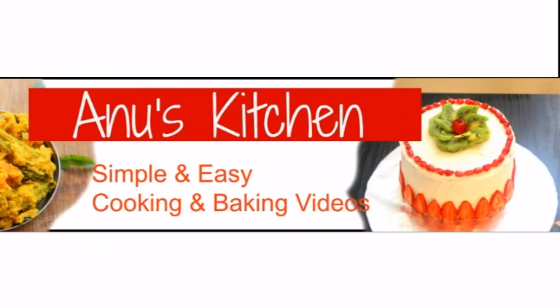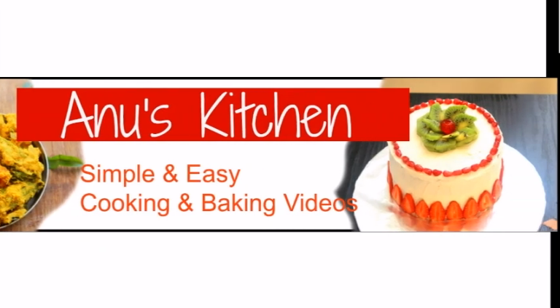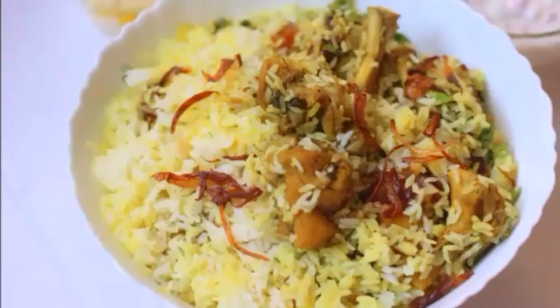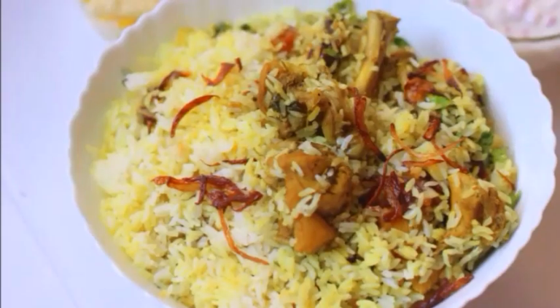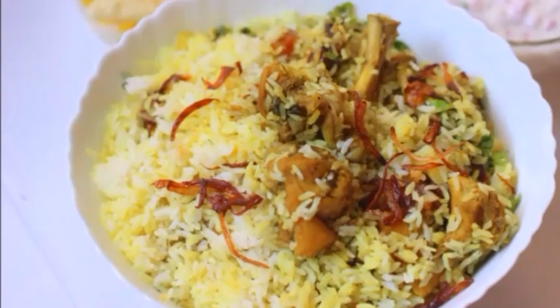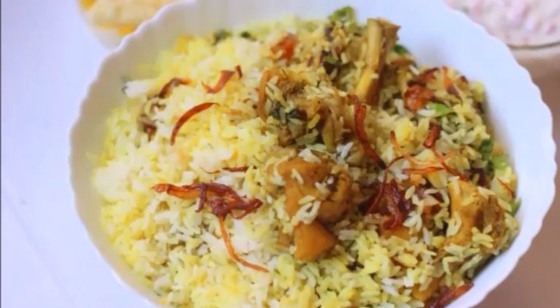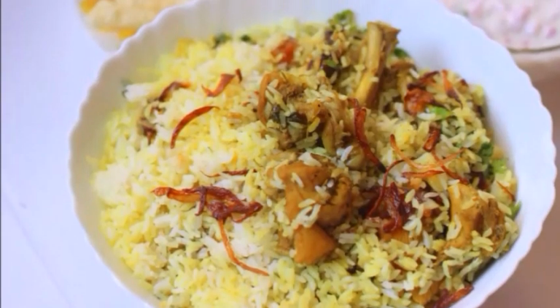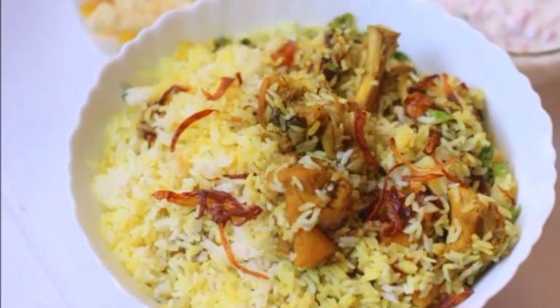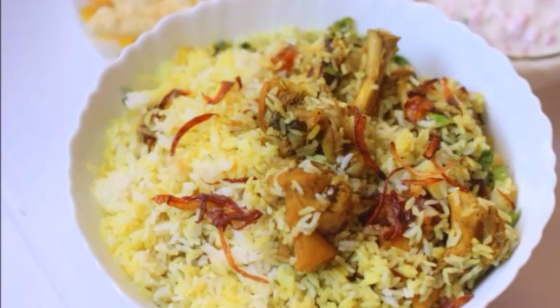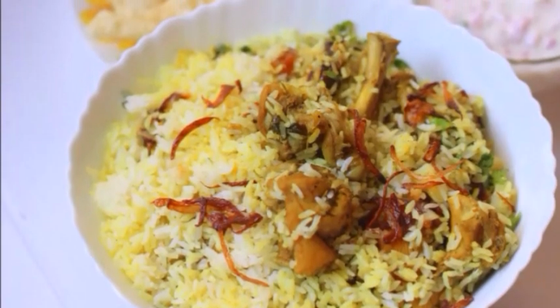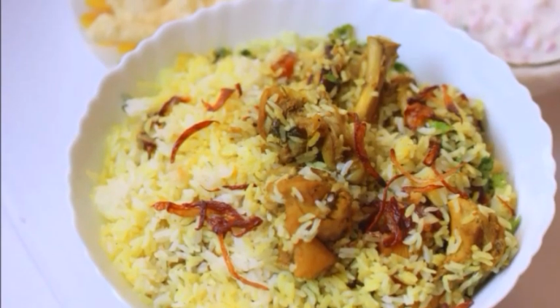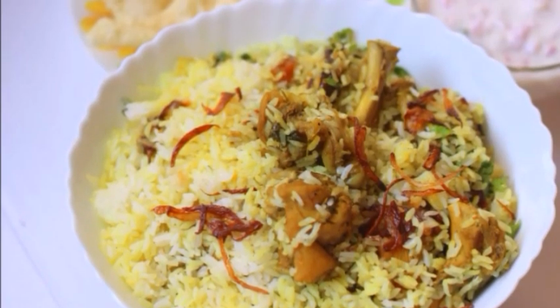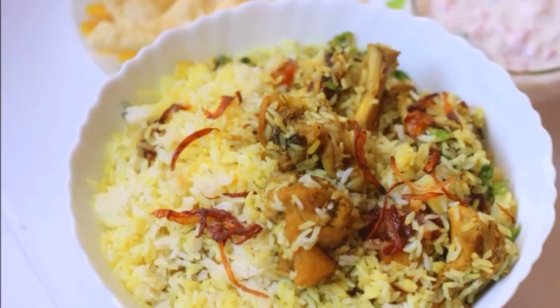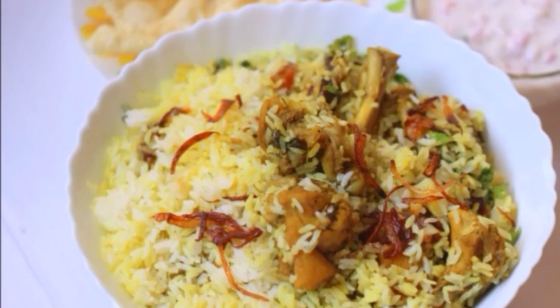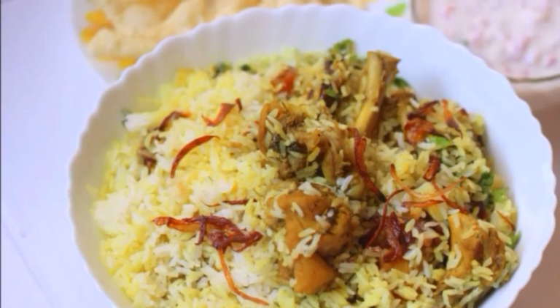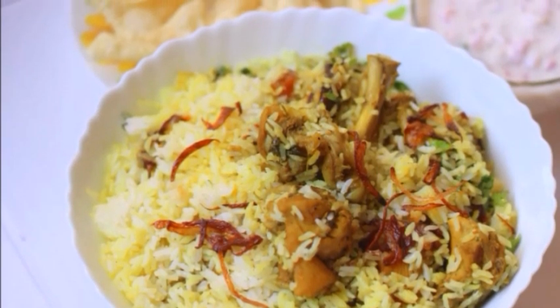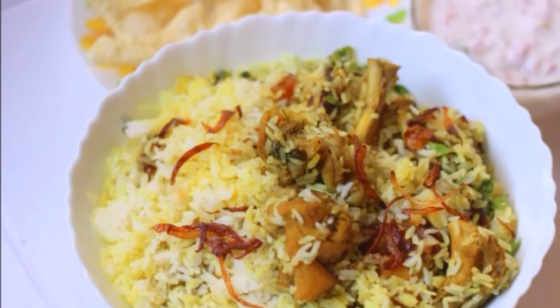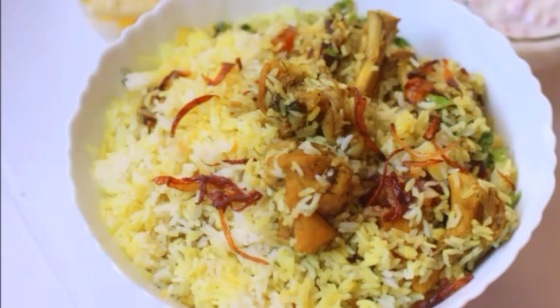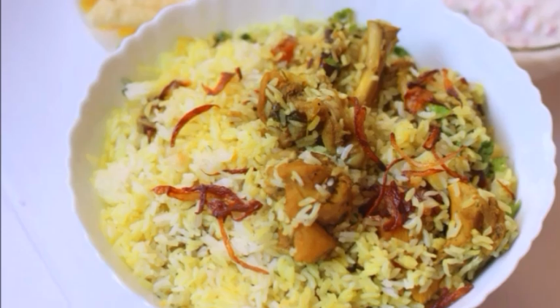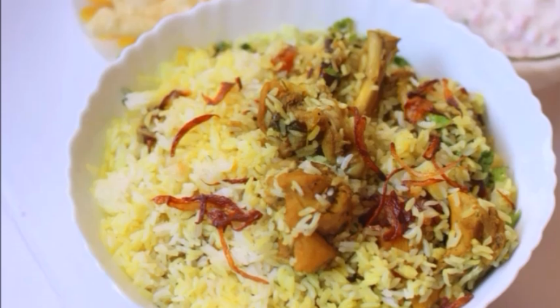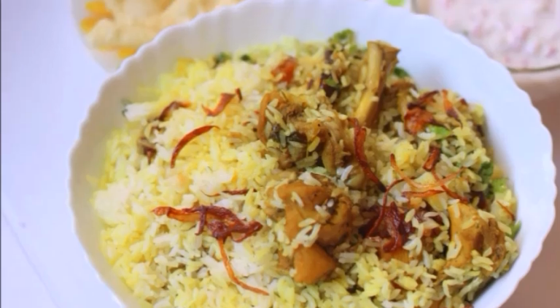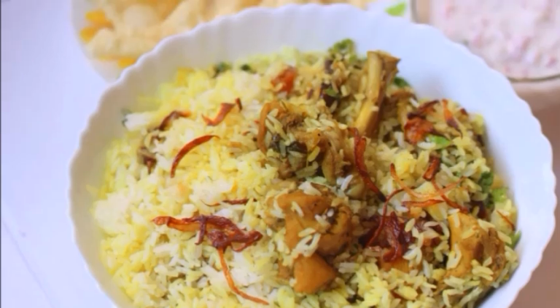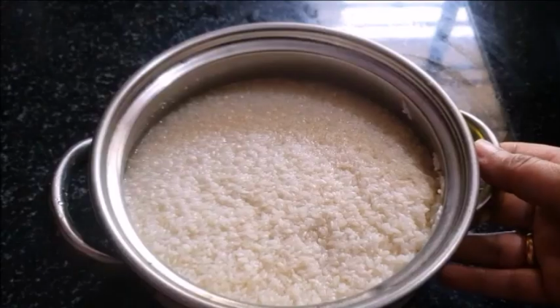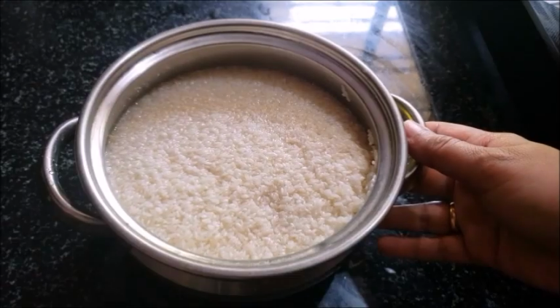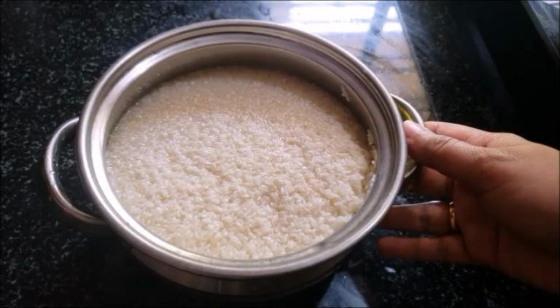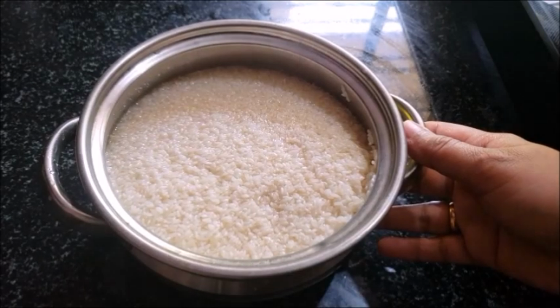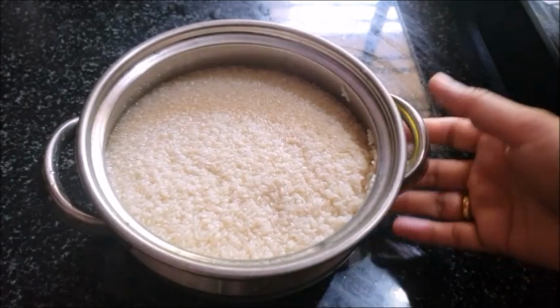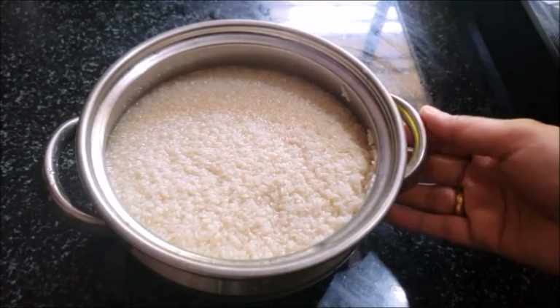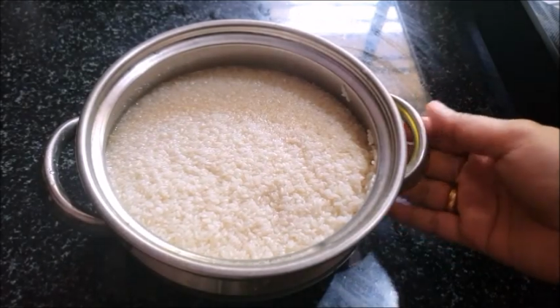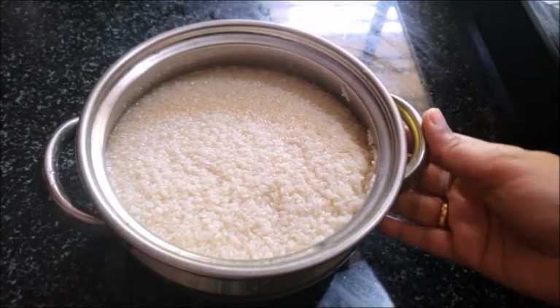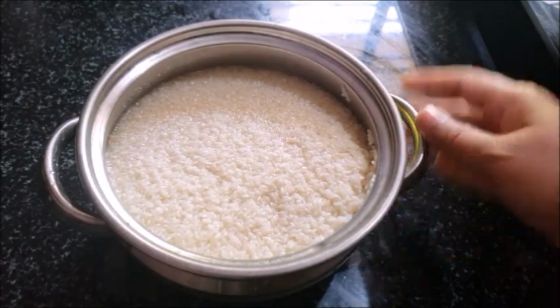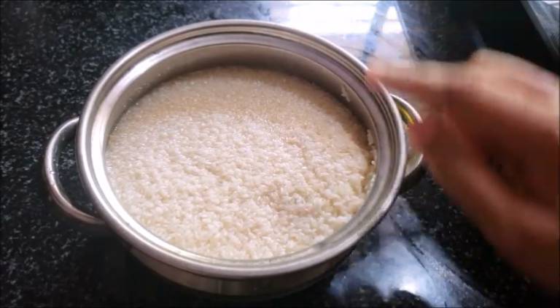This is a good taste of chicken biryani. I have 4 cups of chicken.